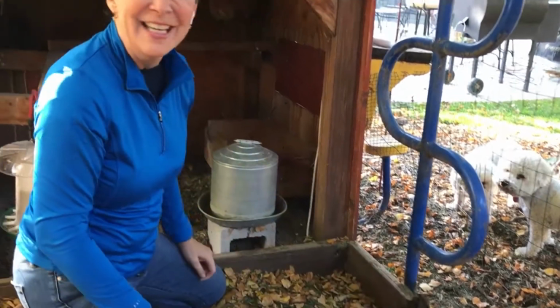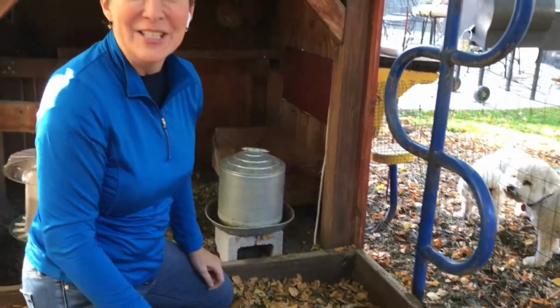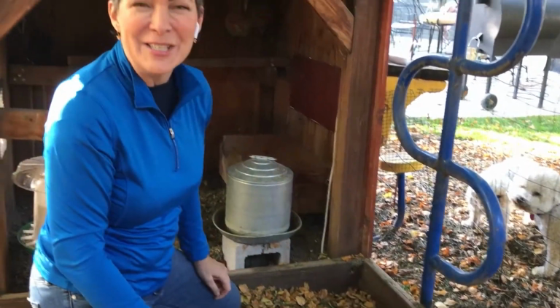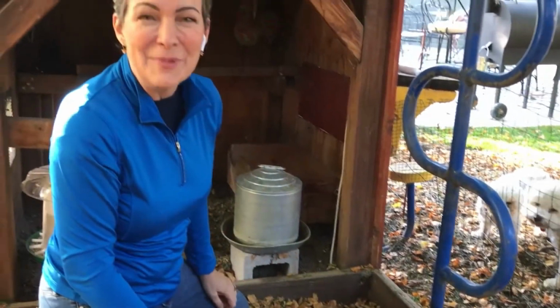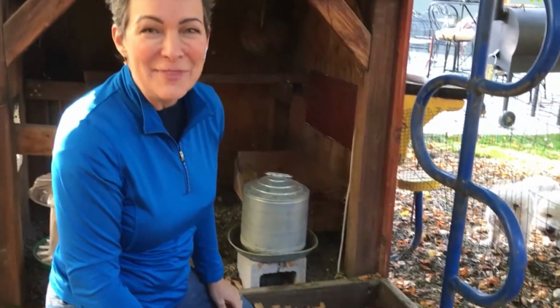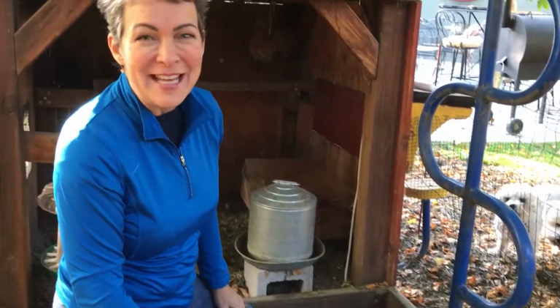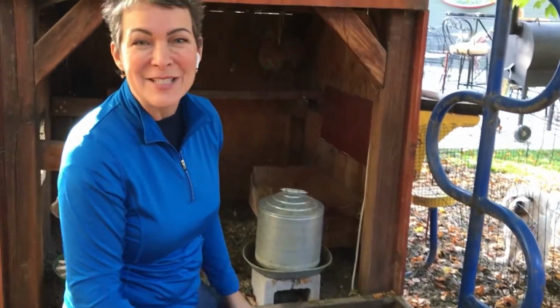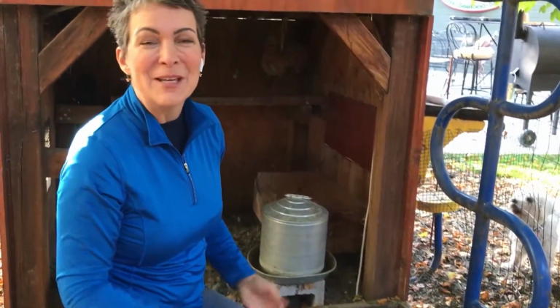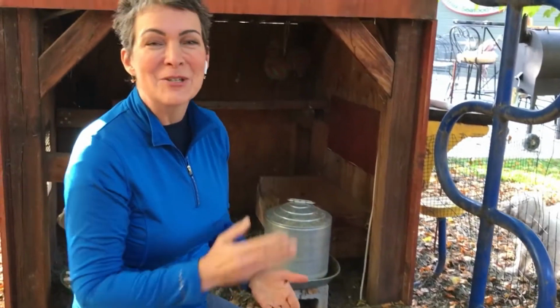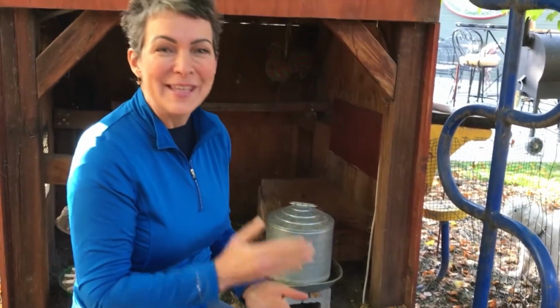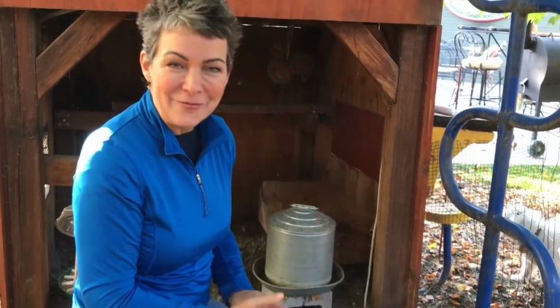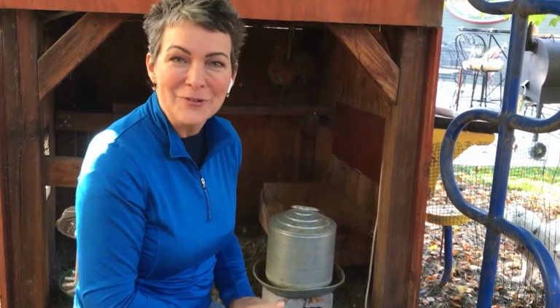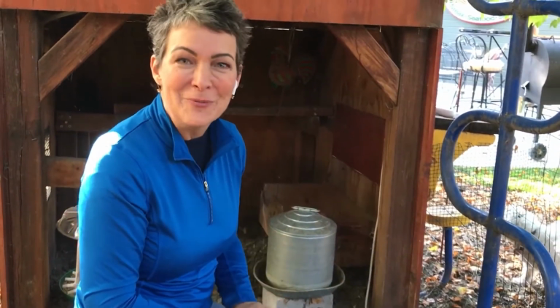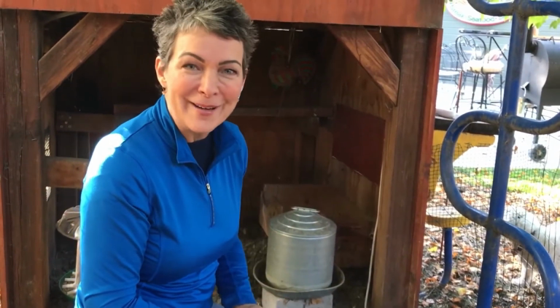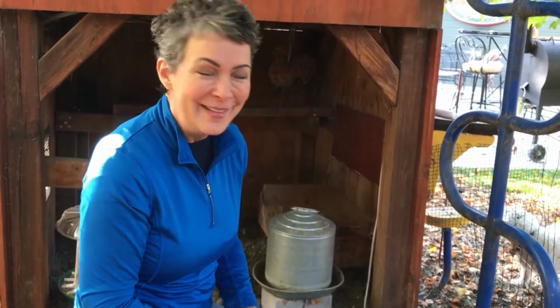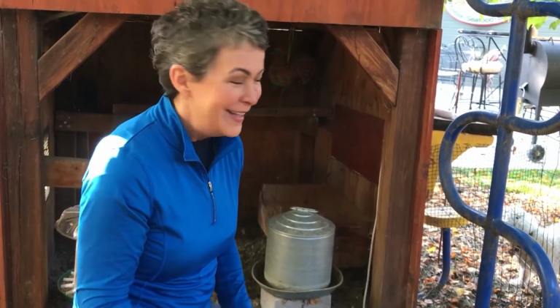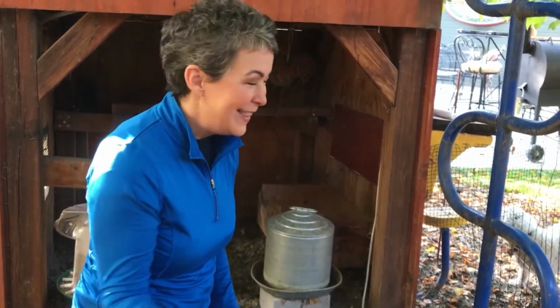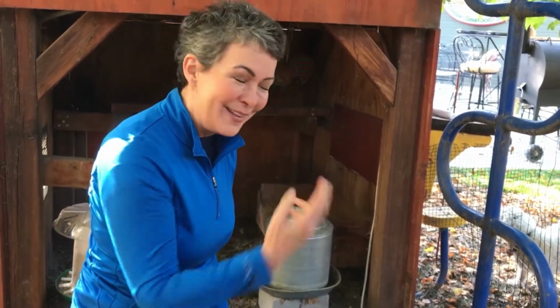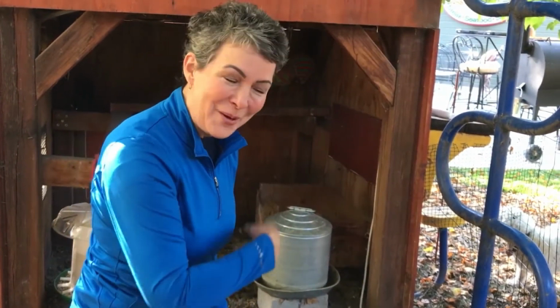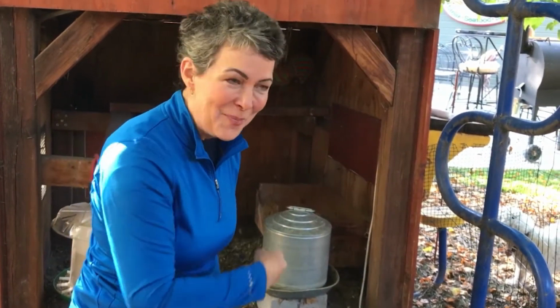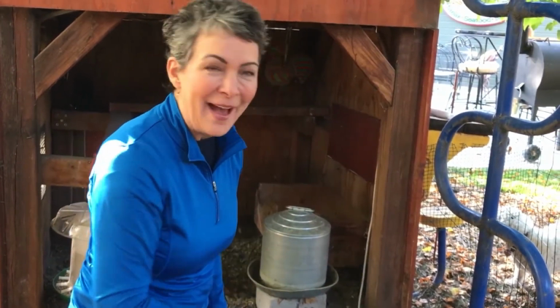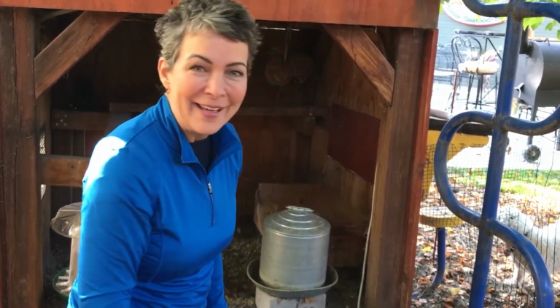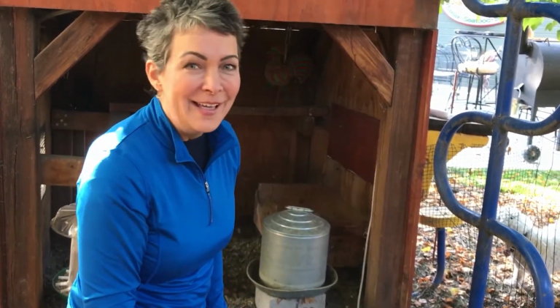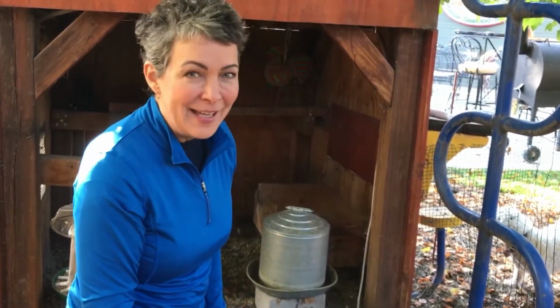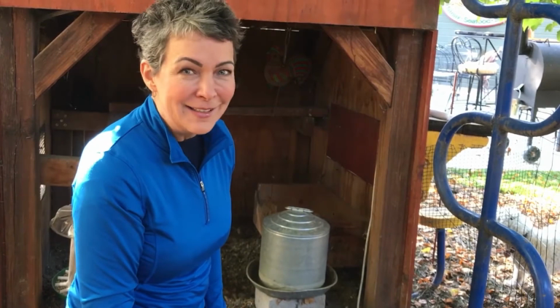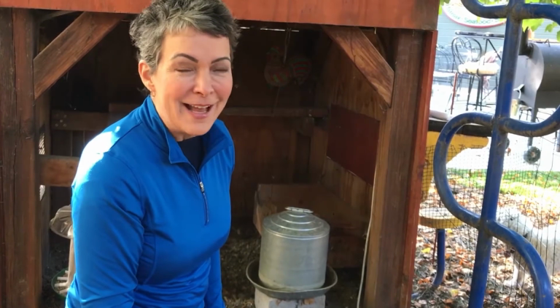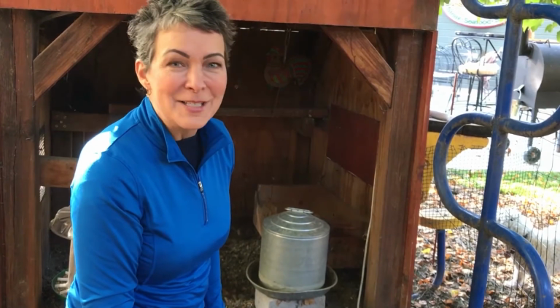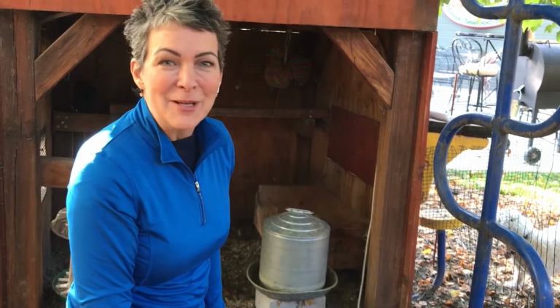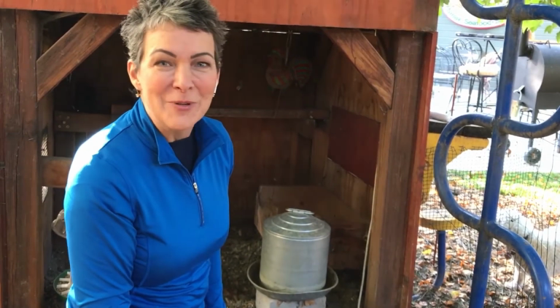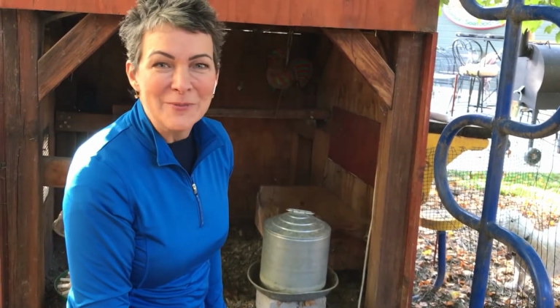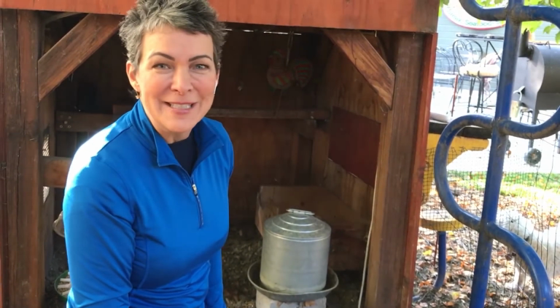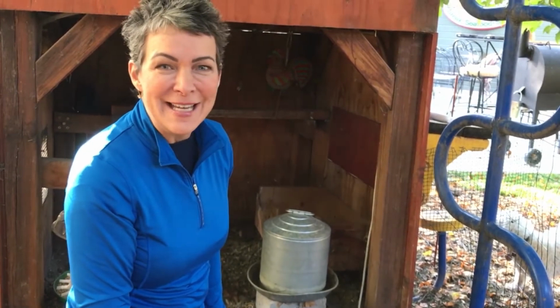Just get them off the nest. Make sure they get food and water. They'll go back, and it'll last about 21 days.